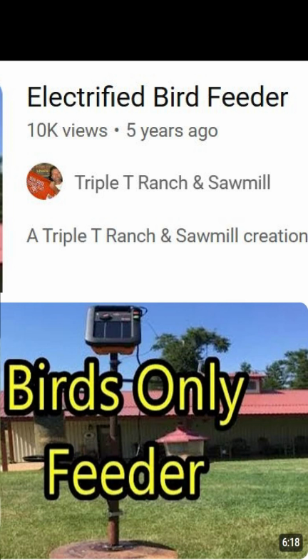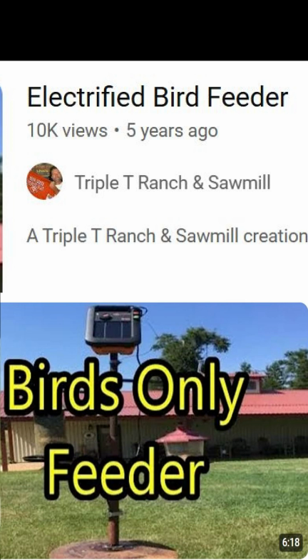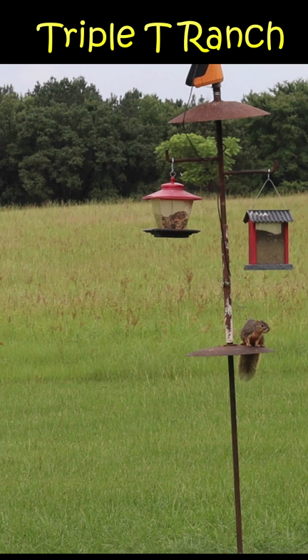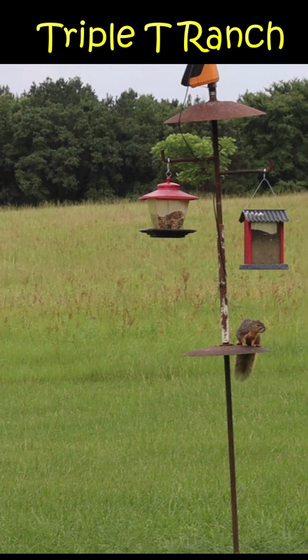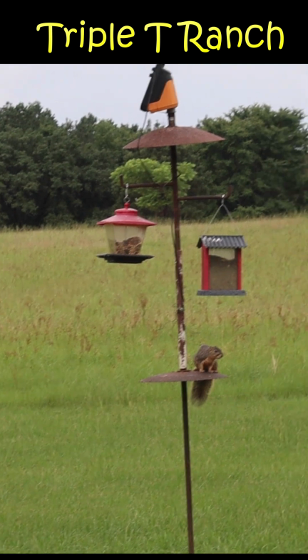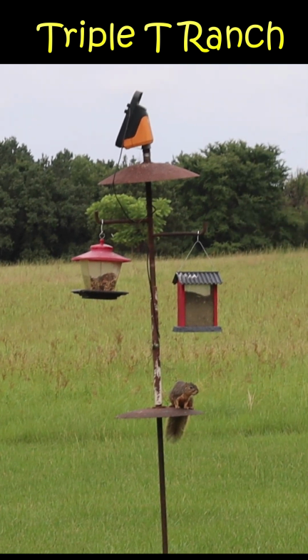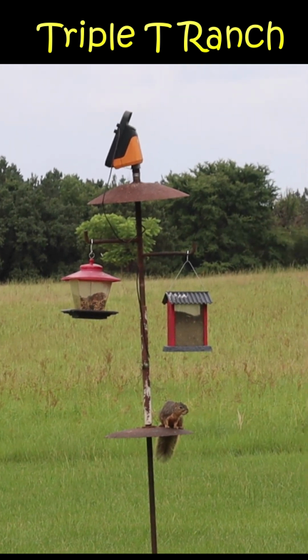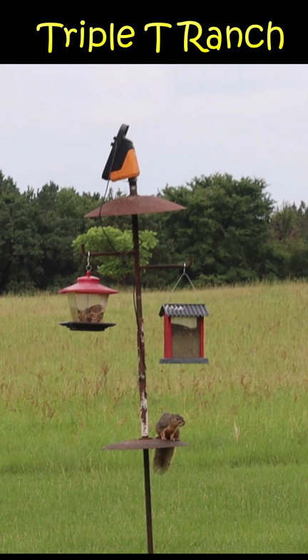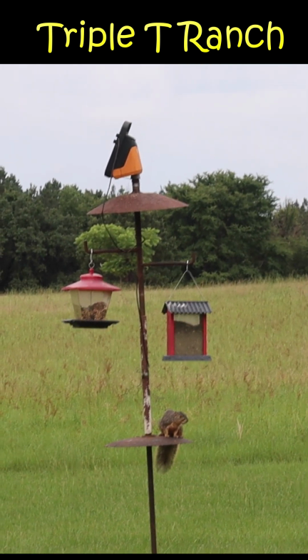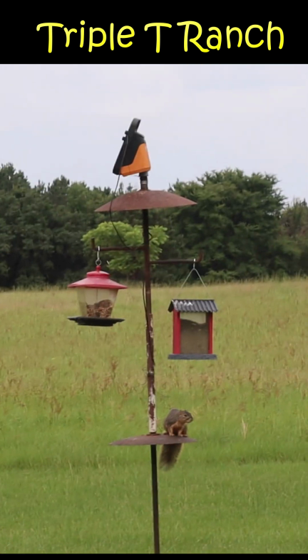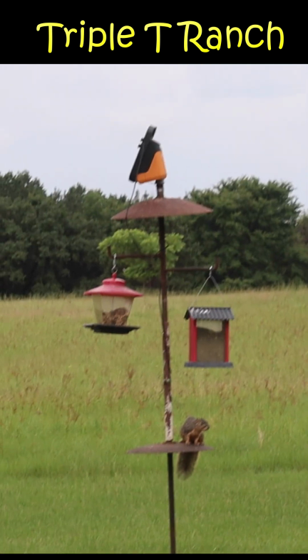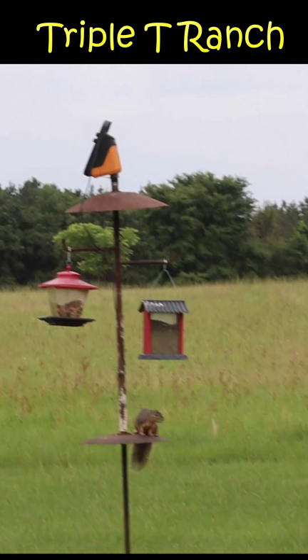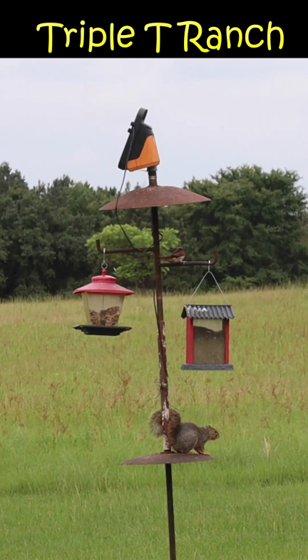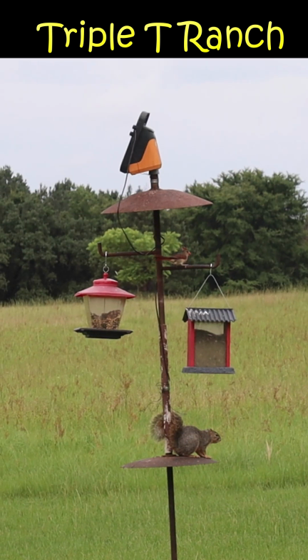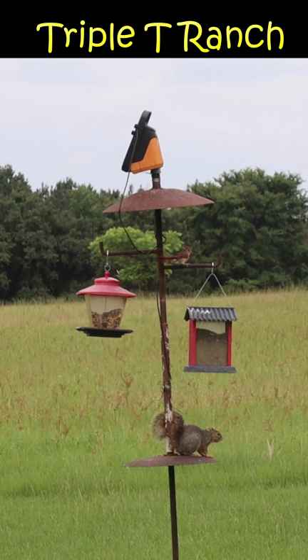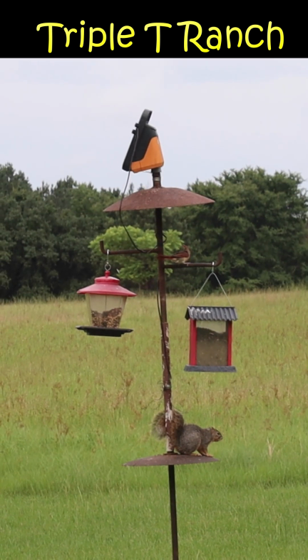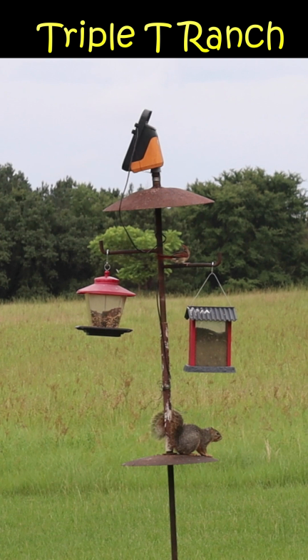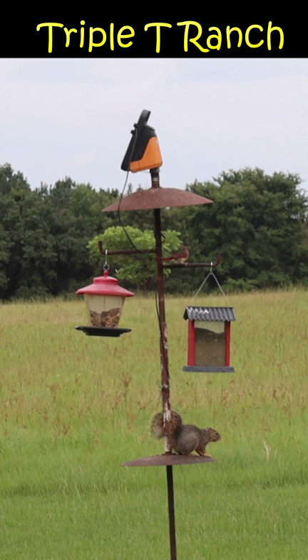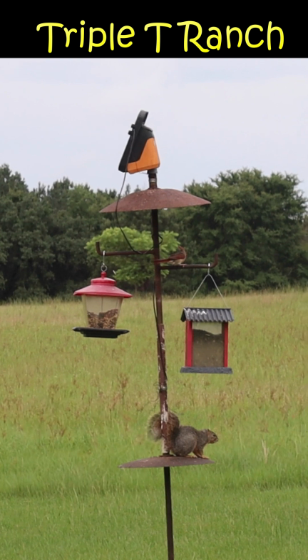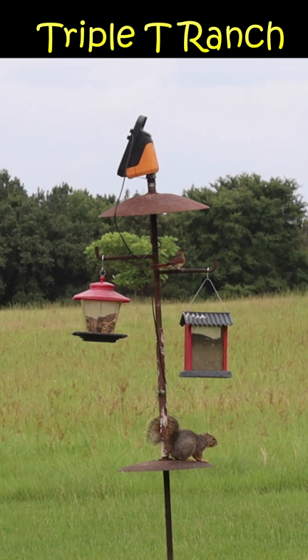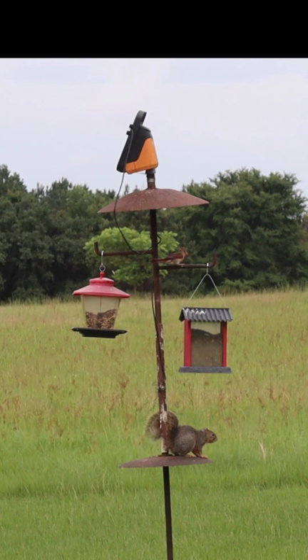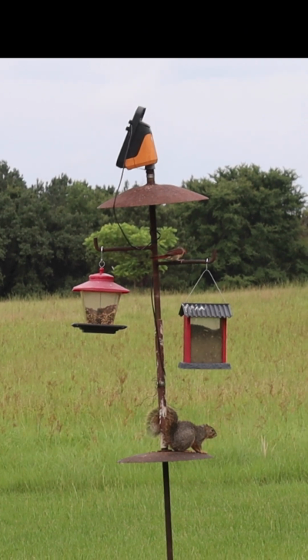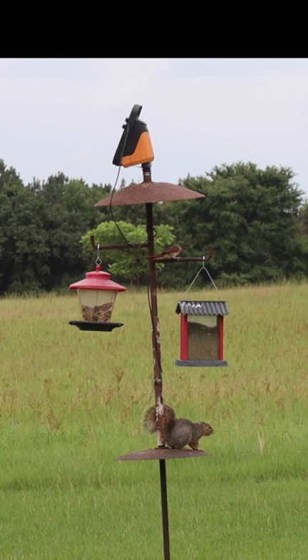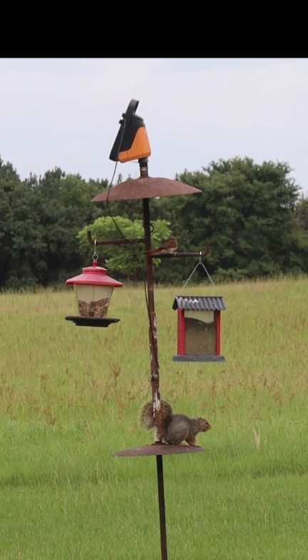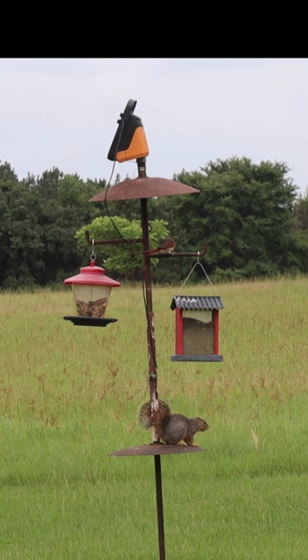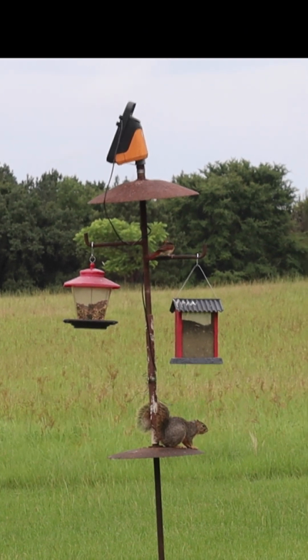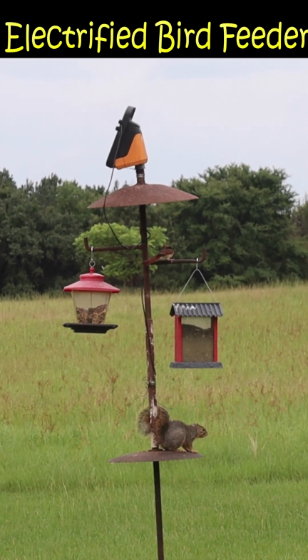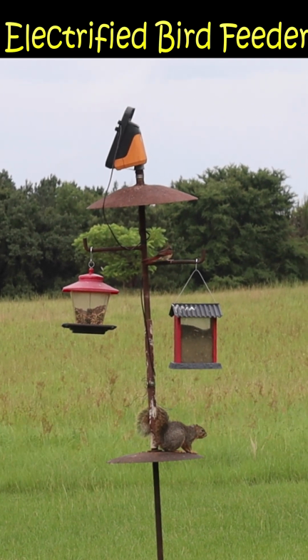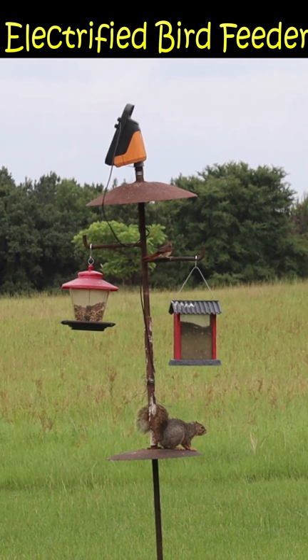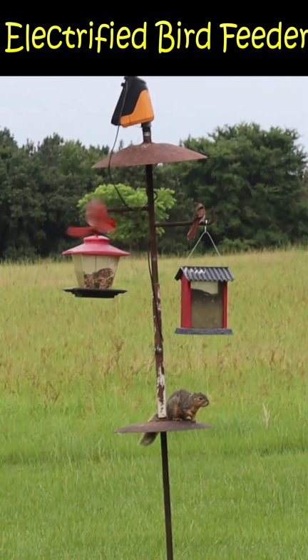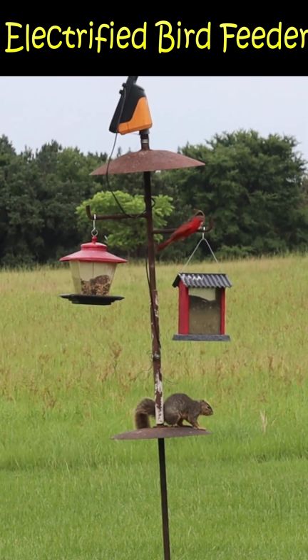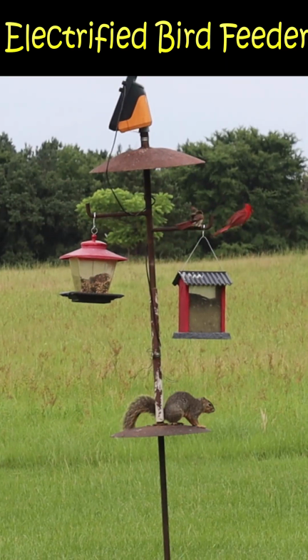I dislike squirrels. They have emptied every bird feeder I've ever had except these.